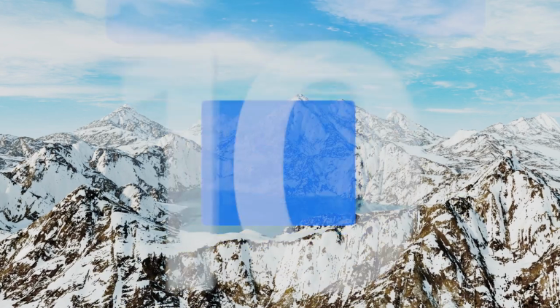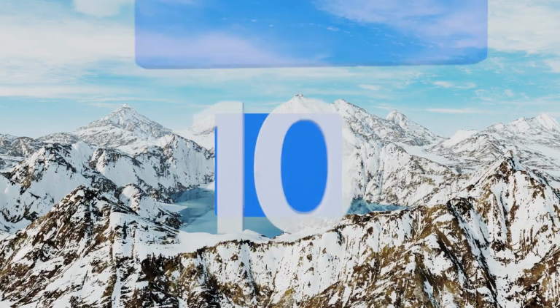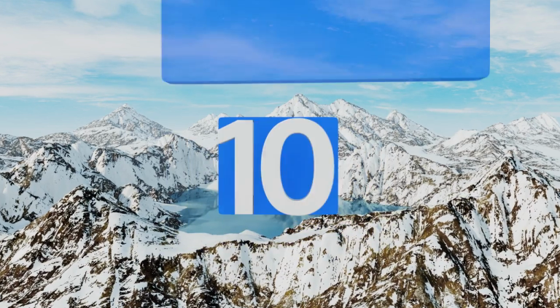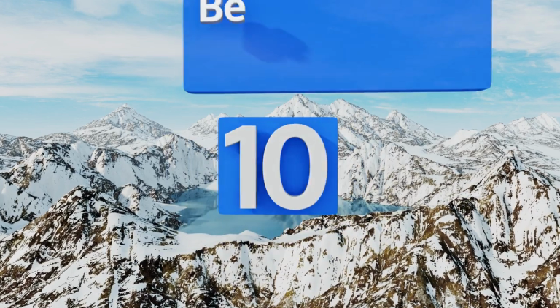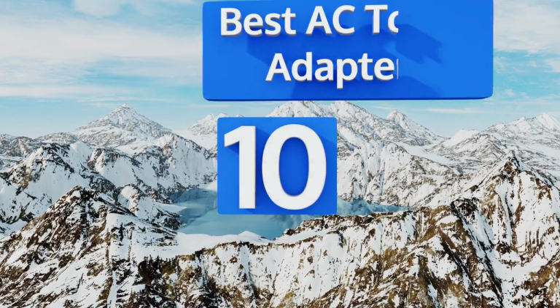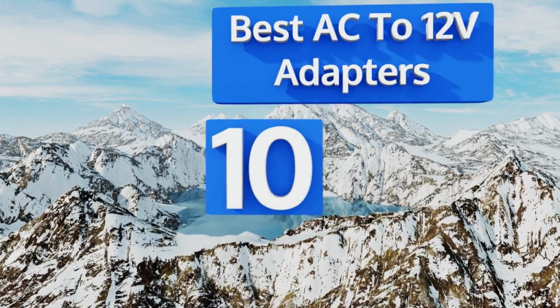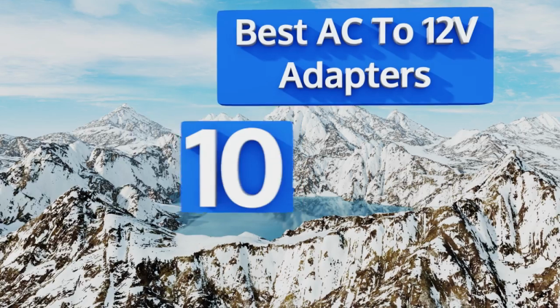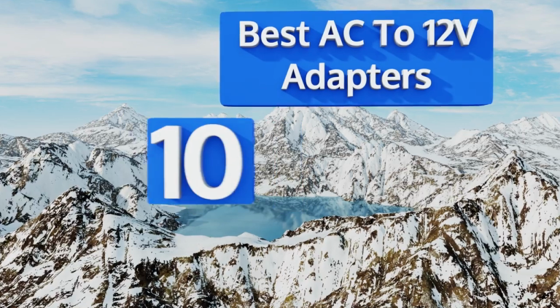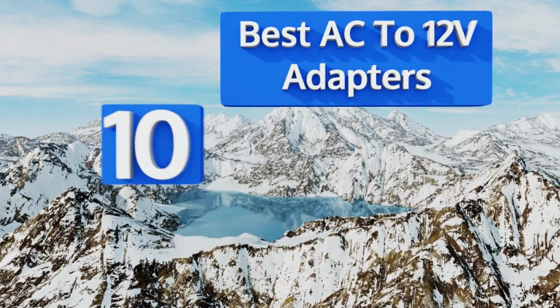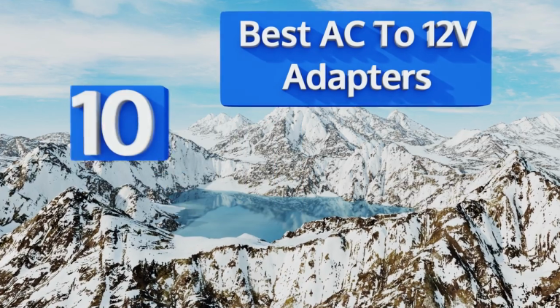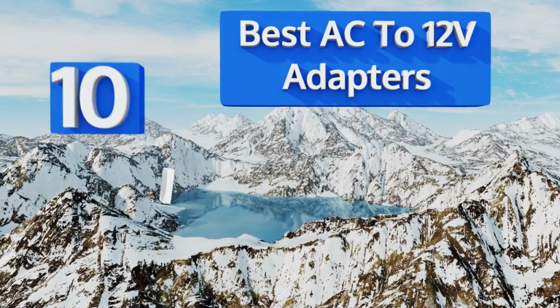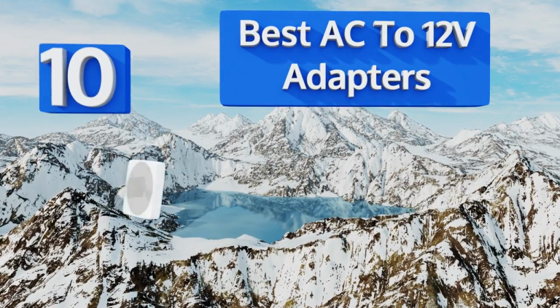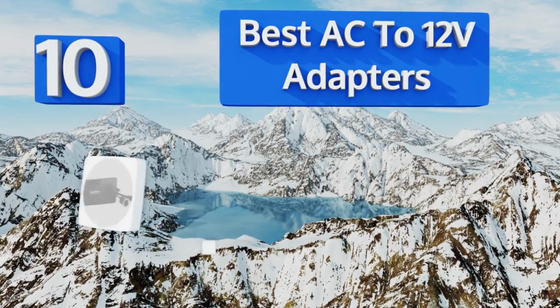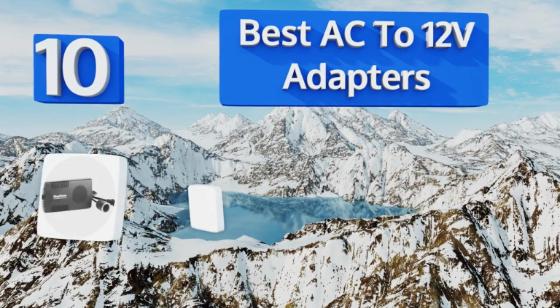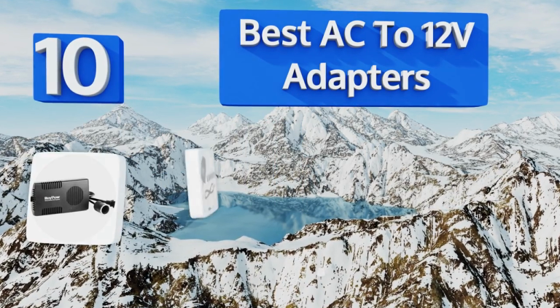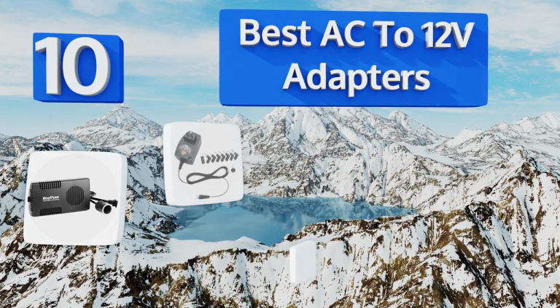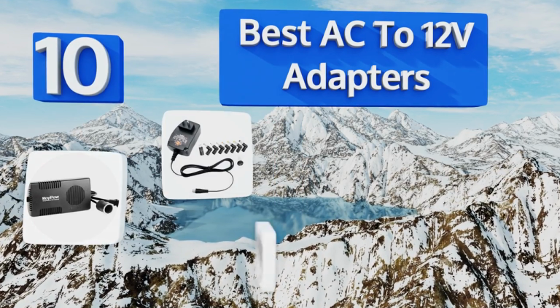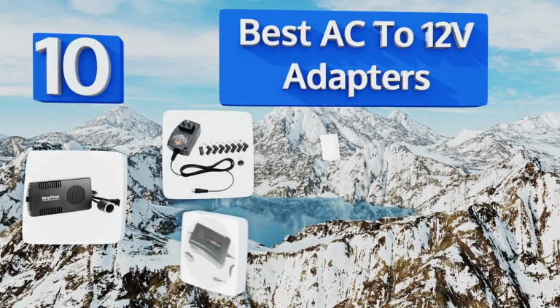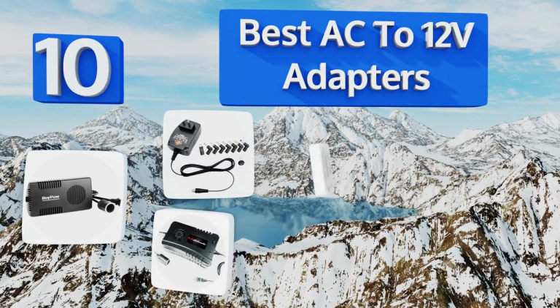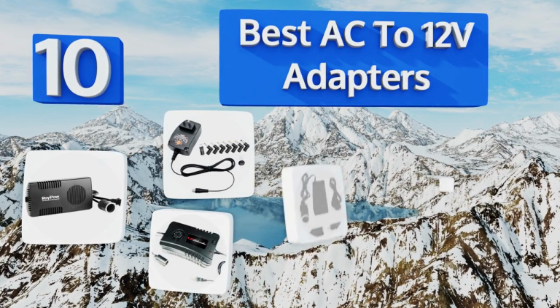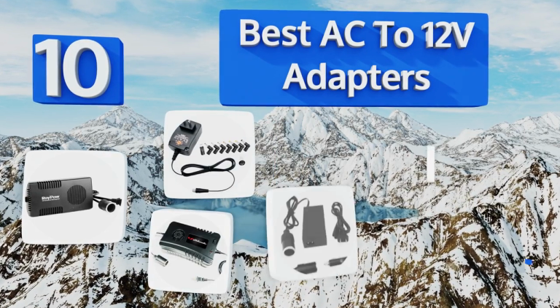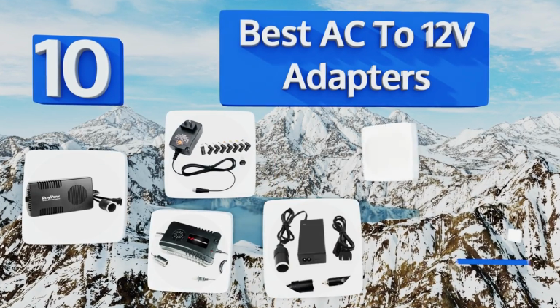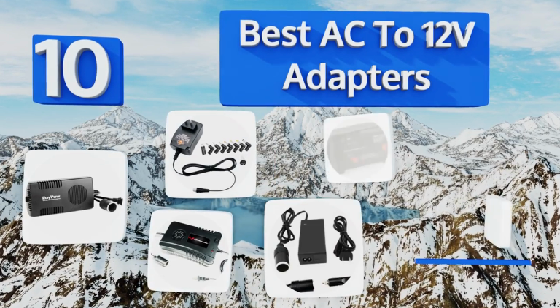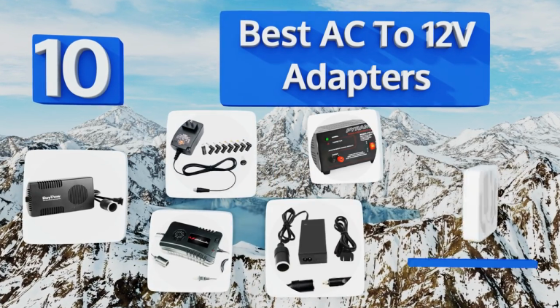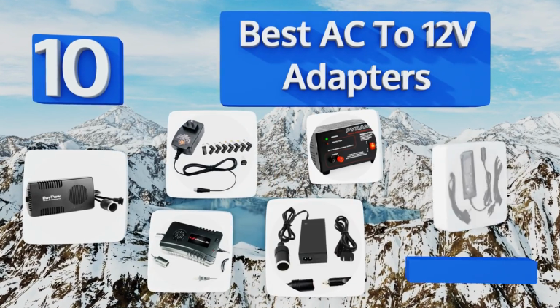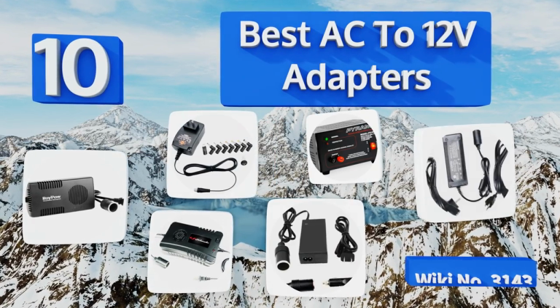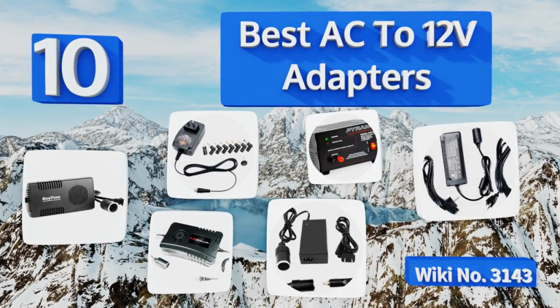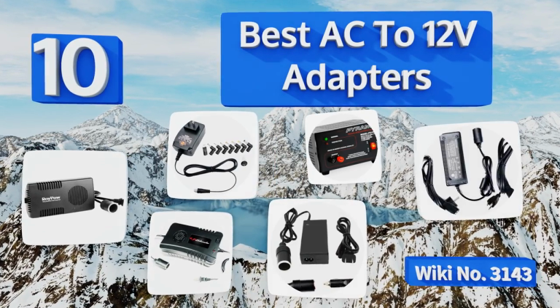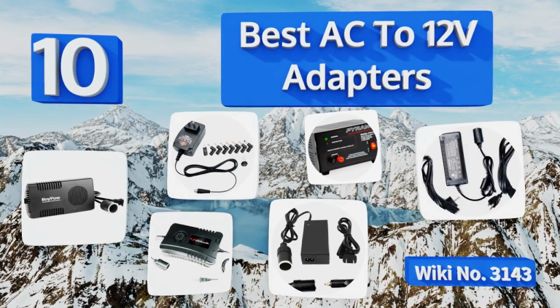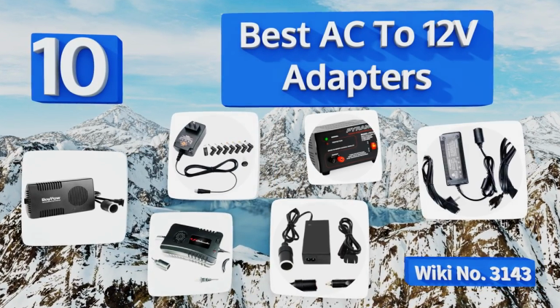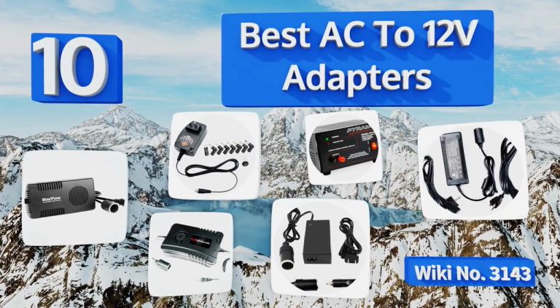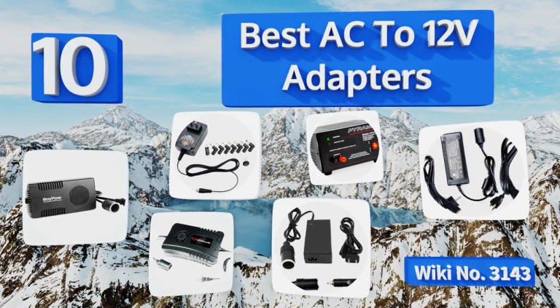EasyVid presents the 10 best AC to 12 volt adapters. Let's get started with the list.